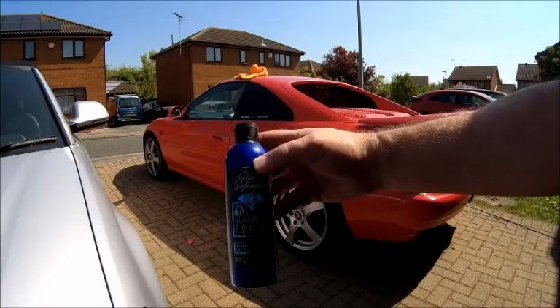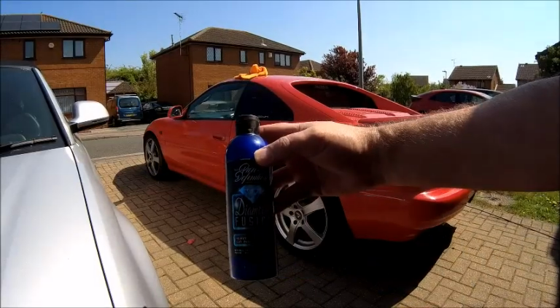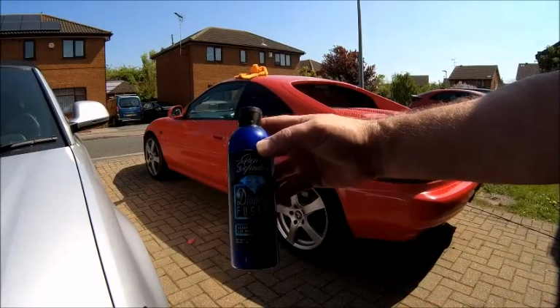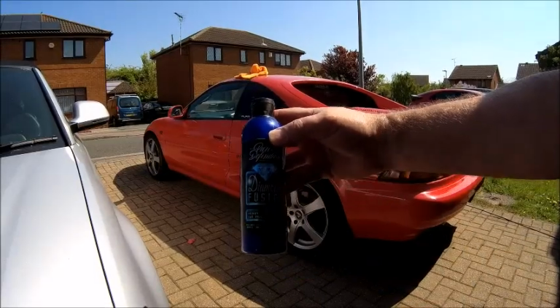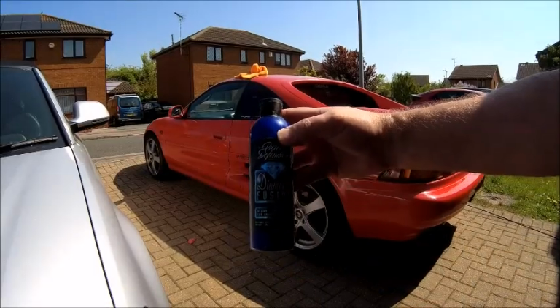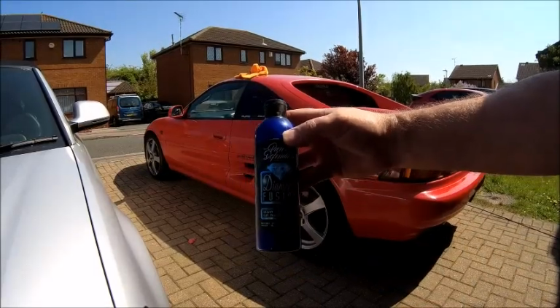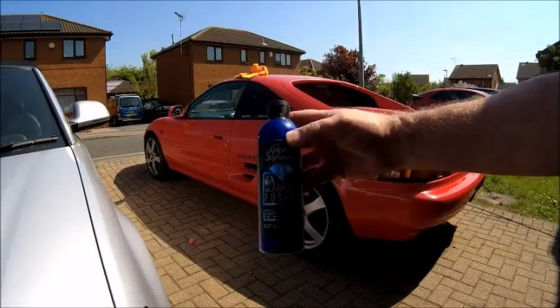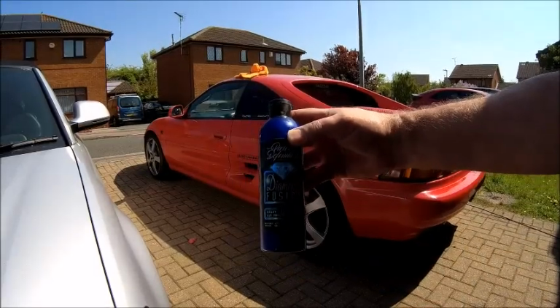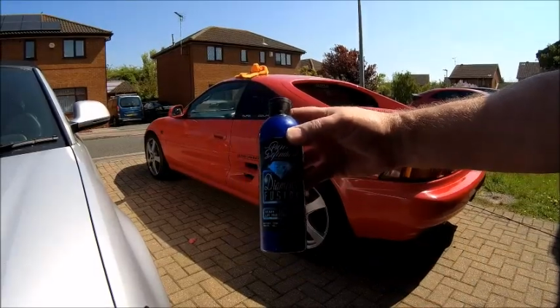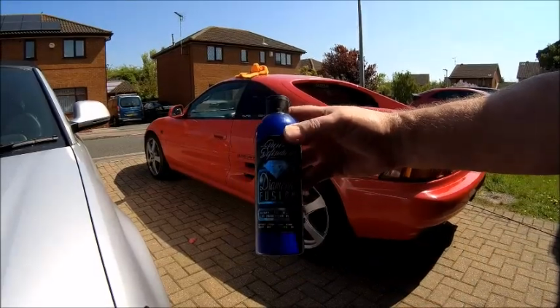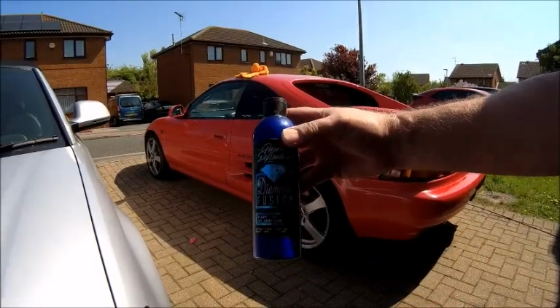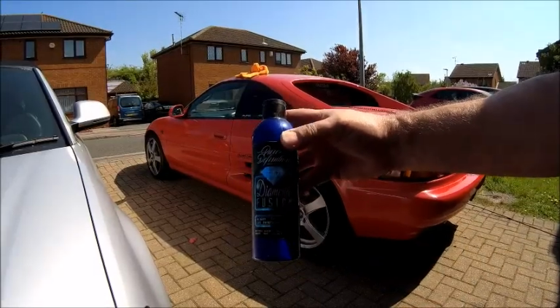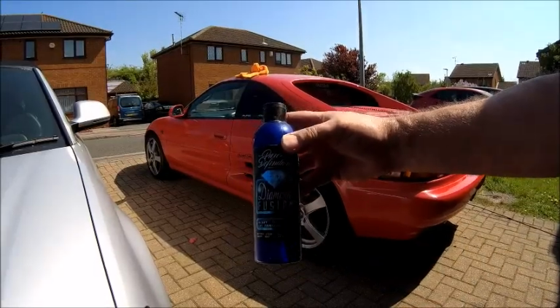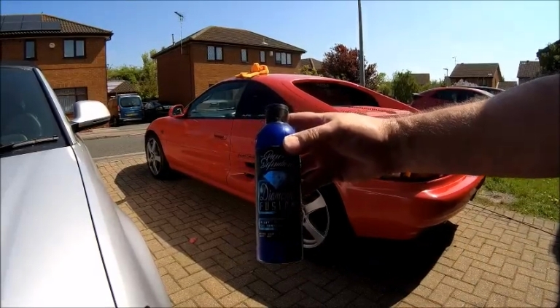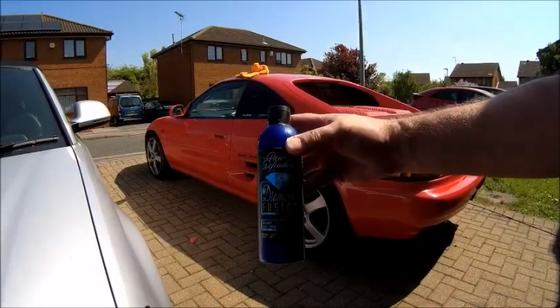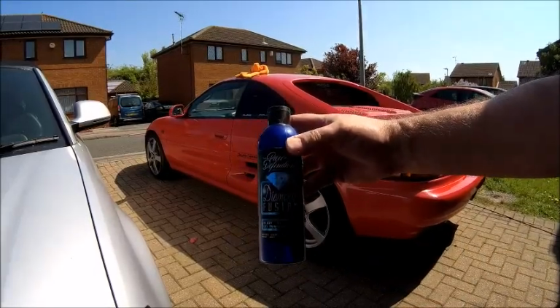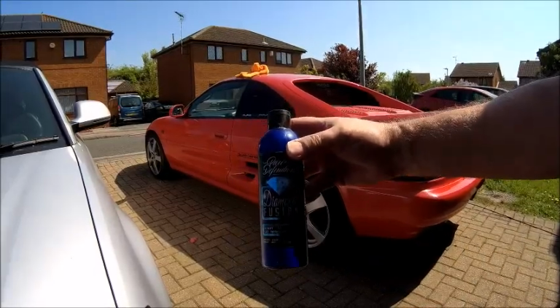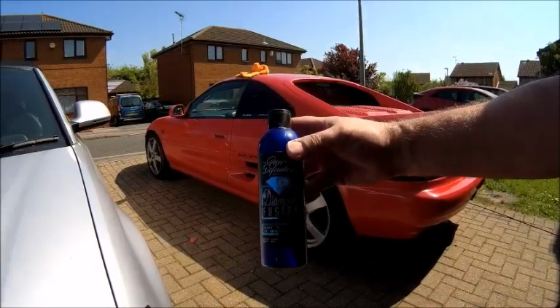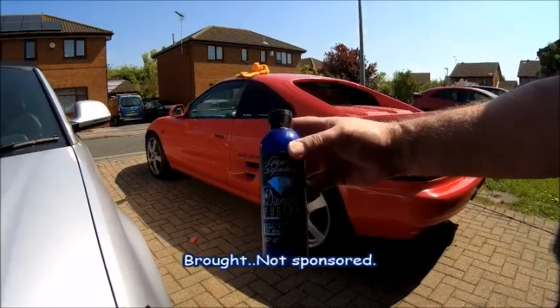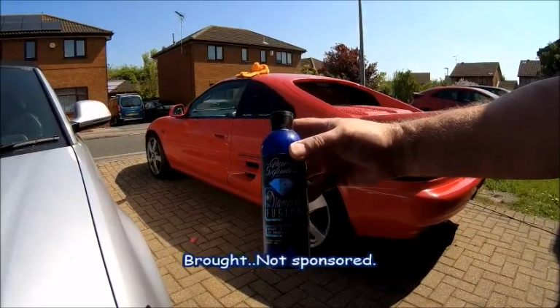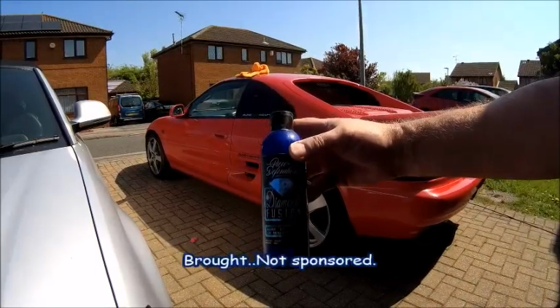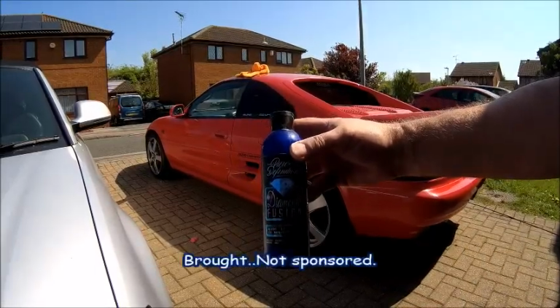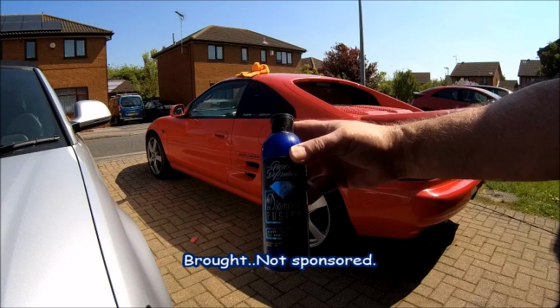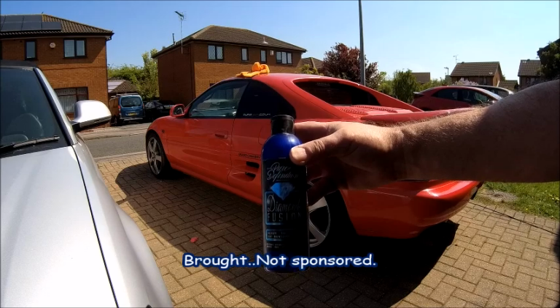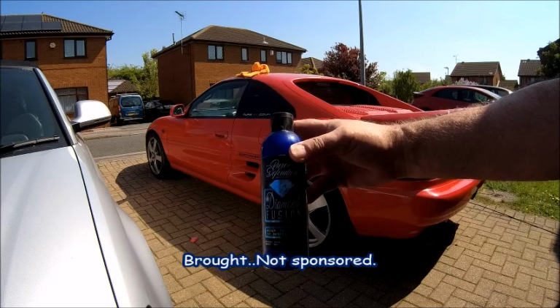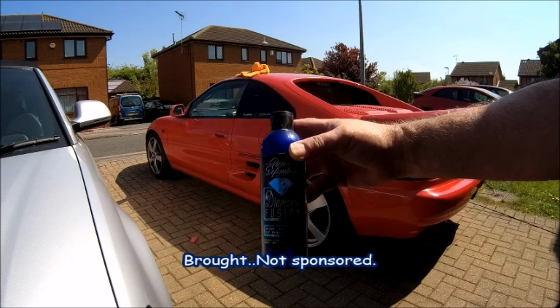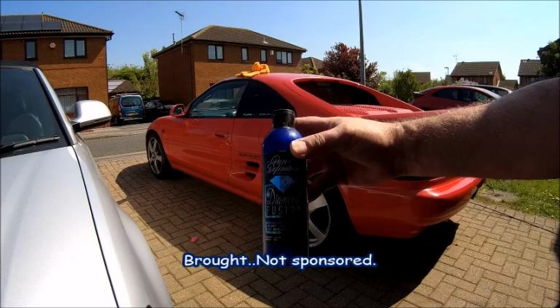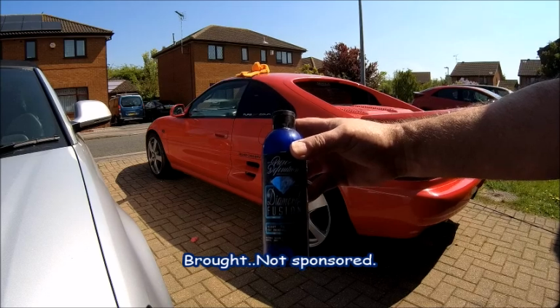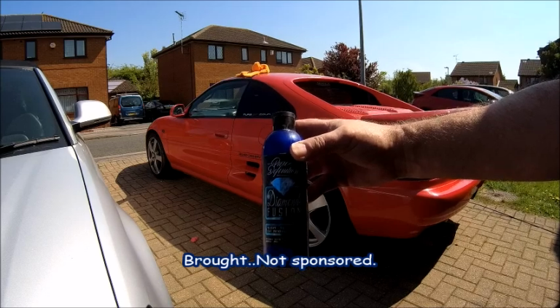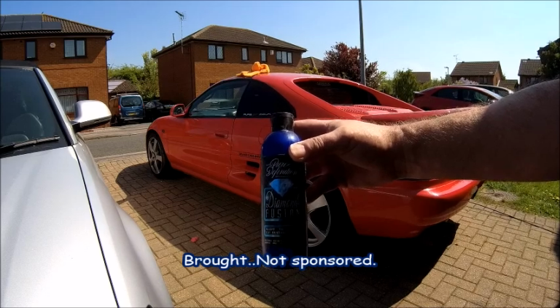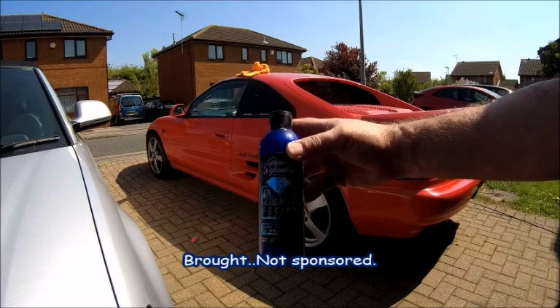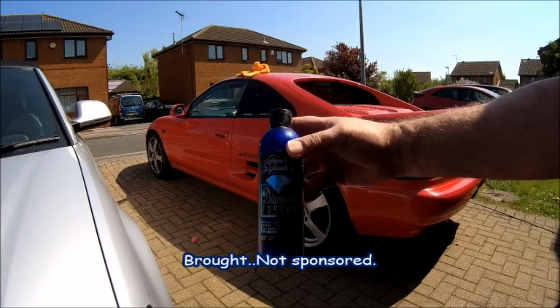So today's finishing polish is Pure Definition Diamond Fusion. It's good stuff this - give it a try.